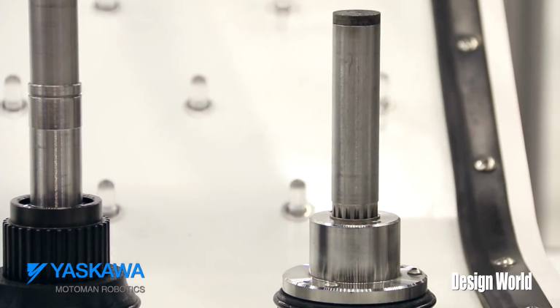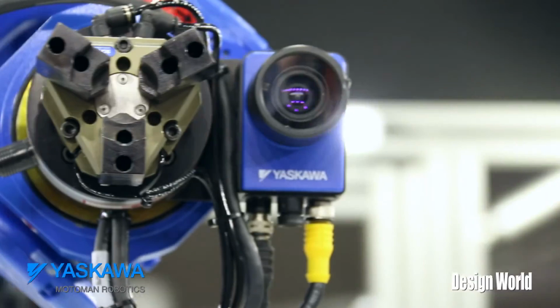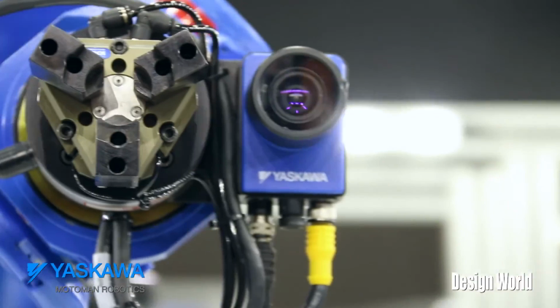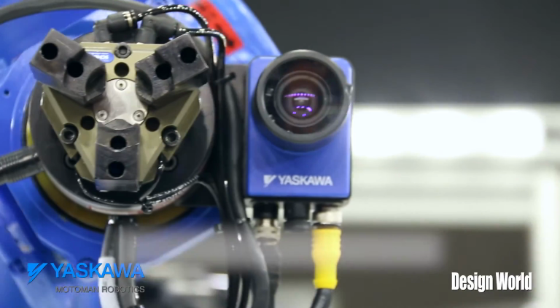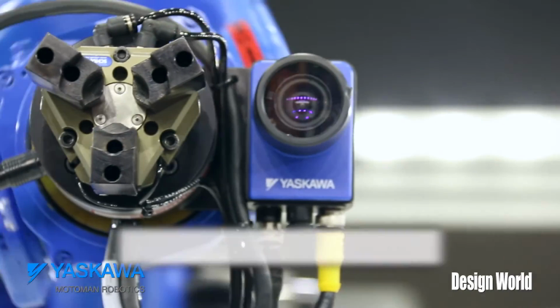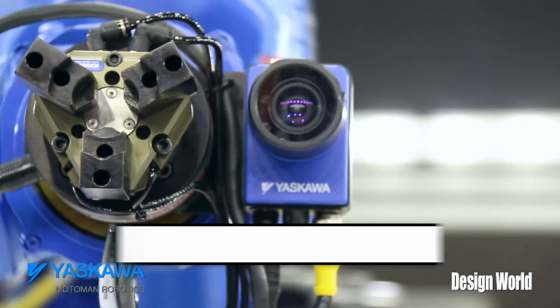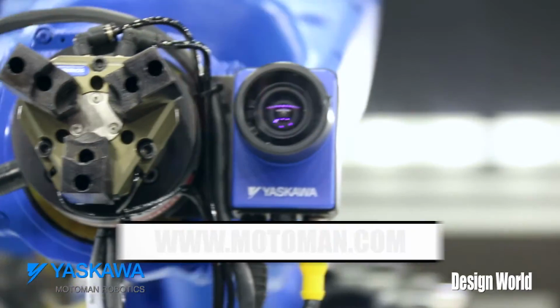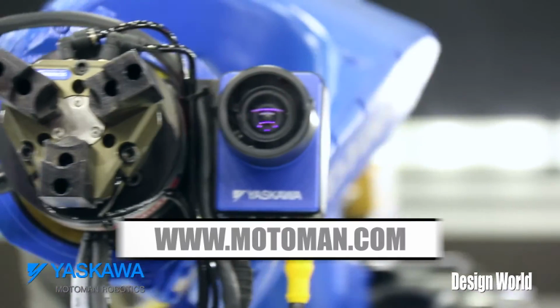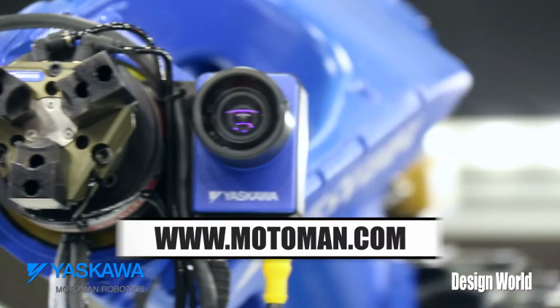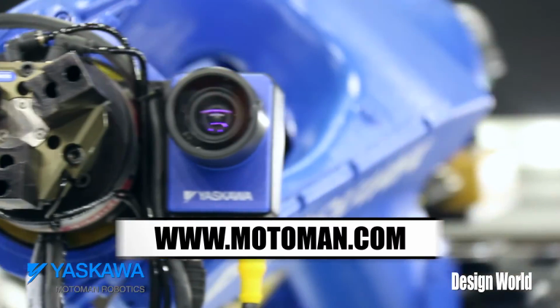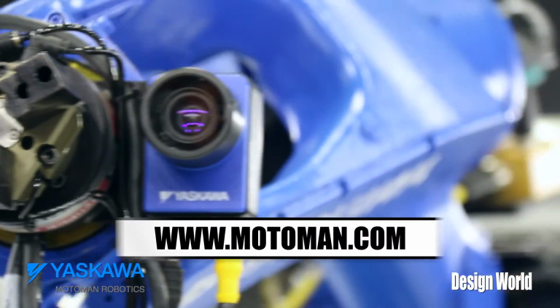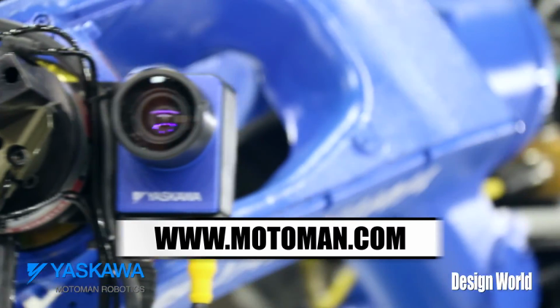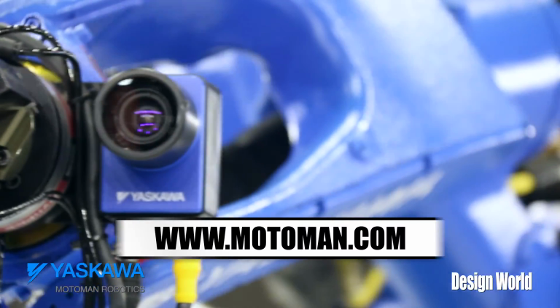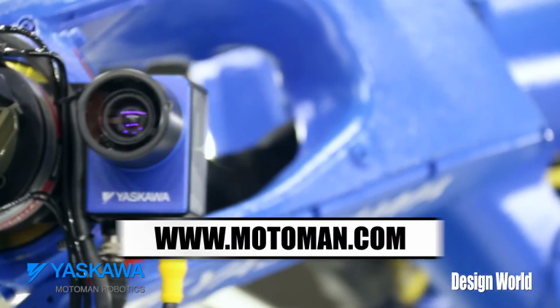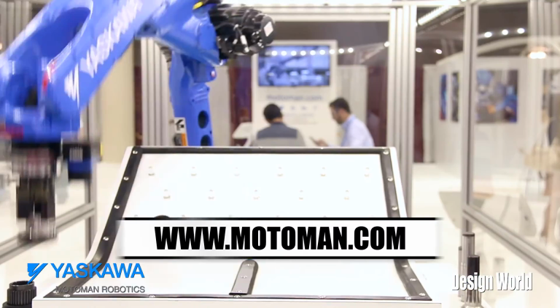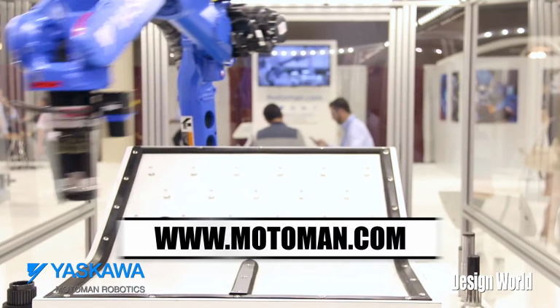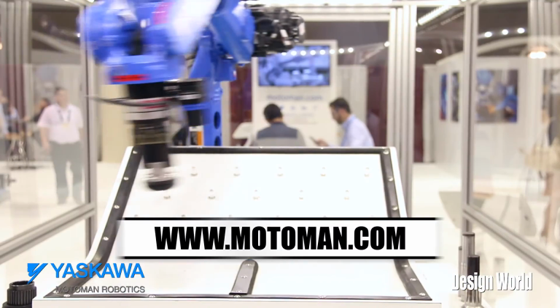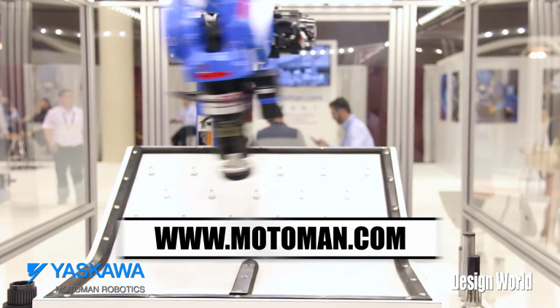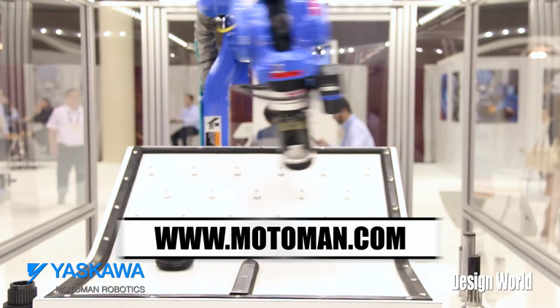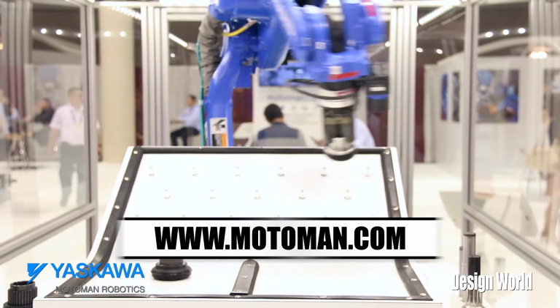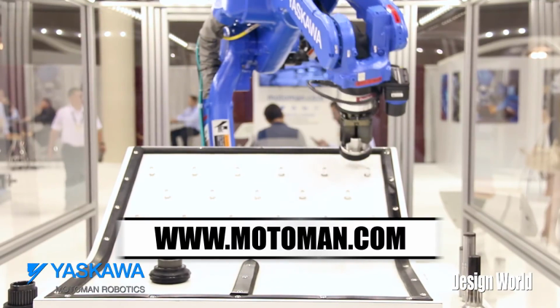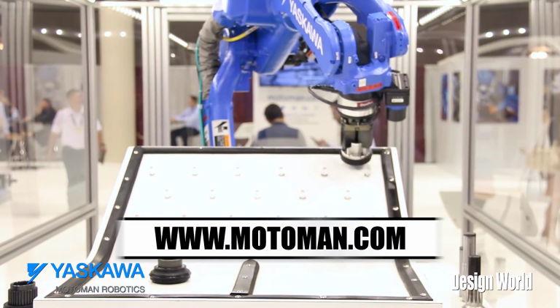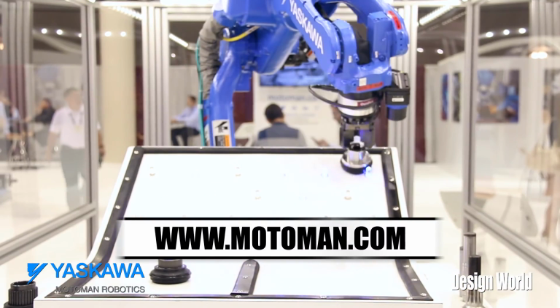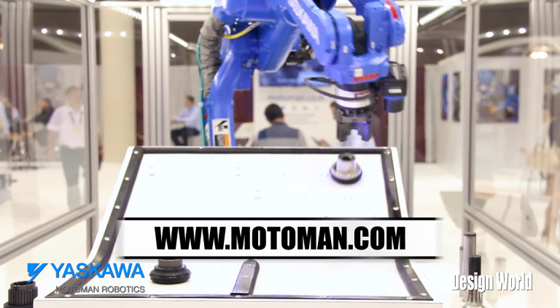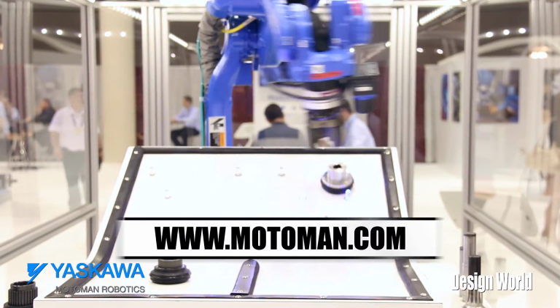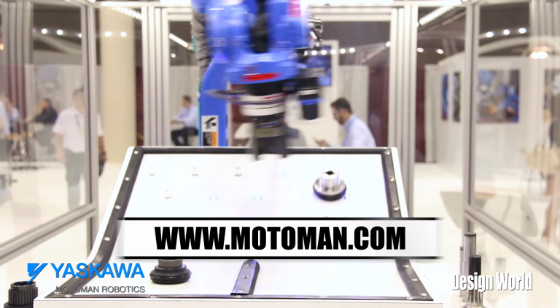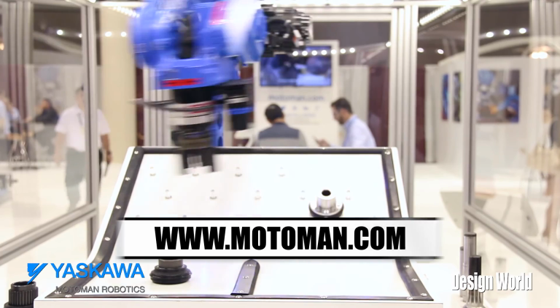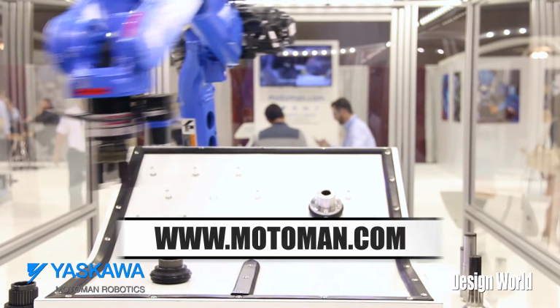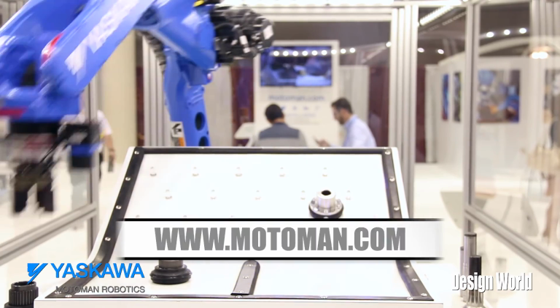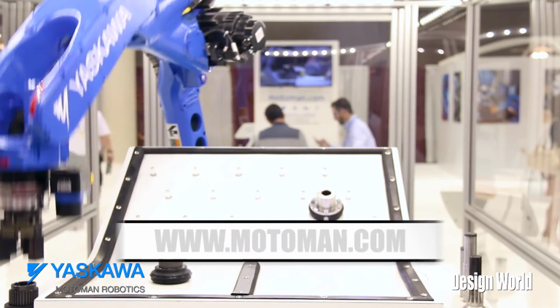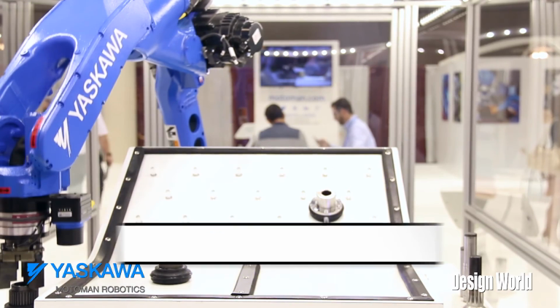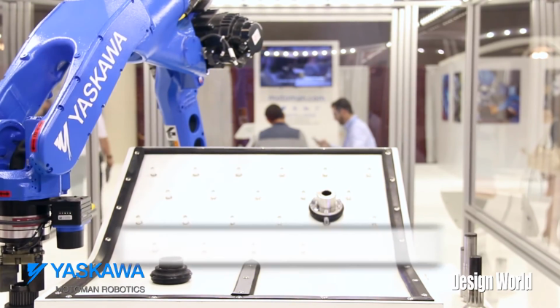For more information, contact Motoman at Motoman.com.